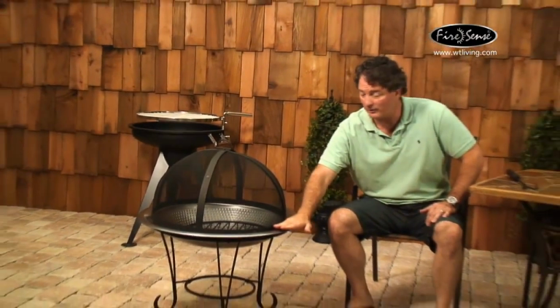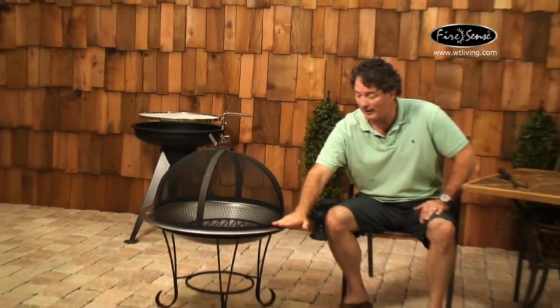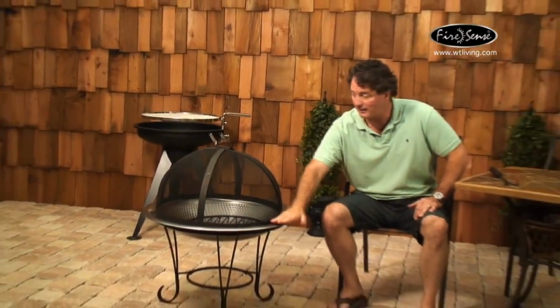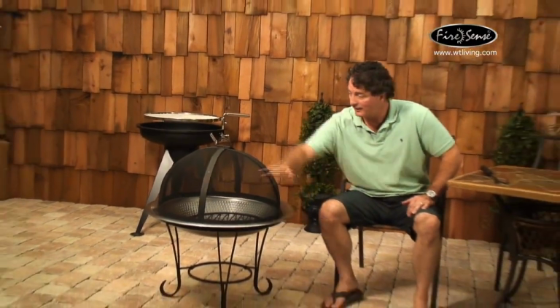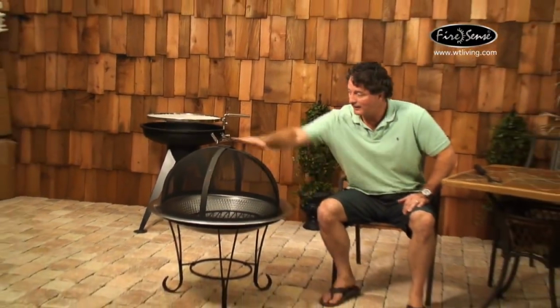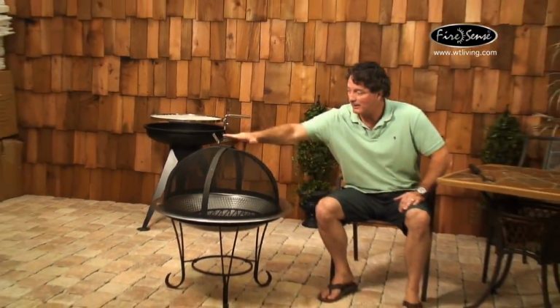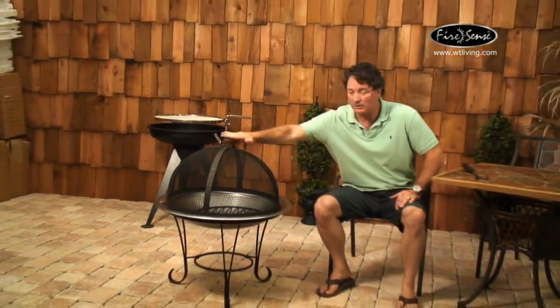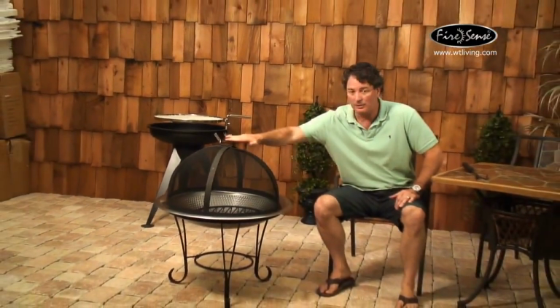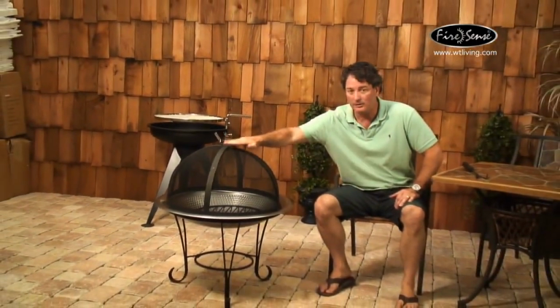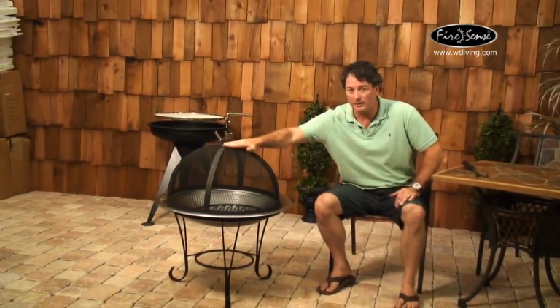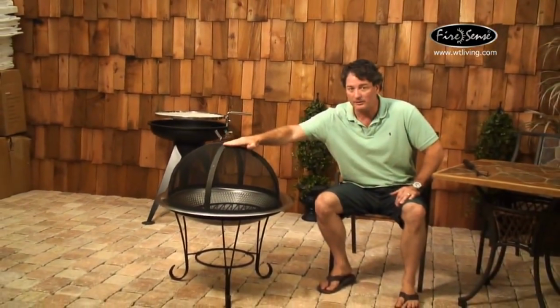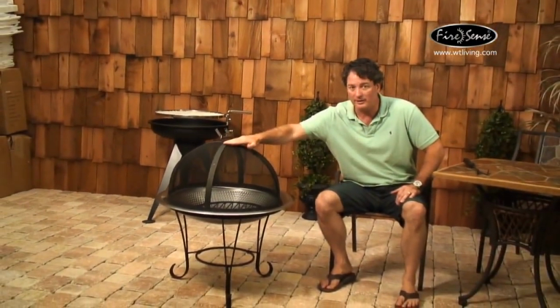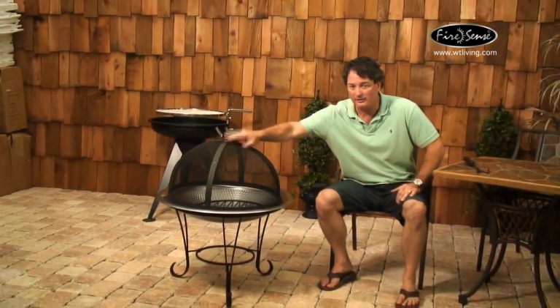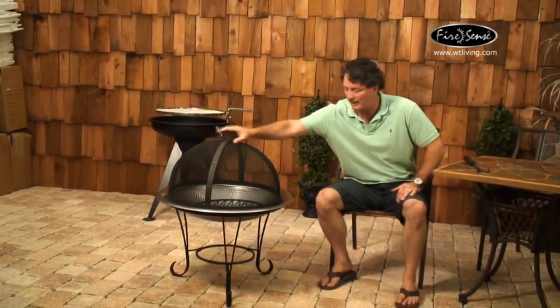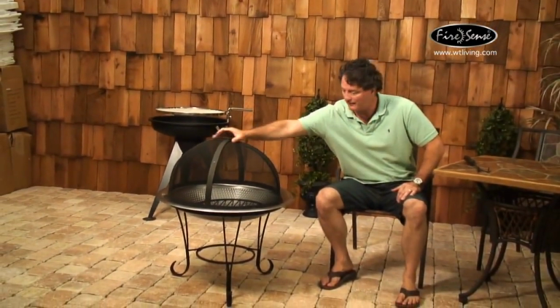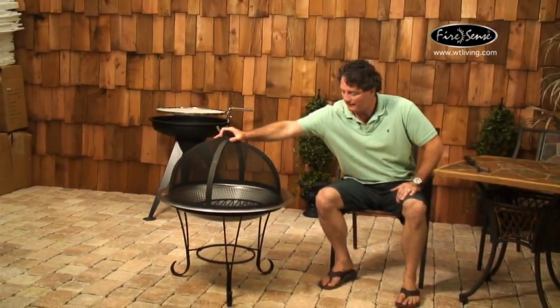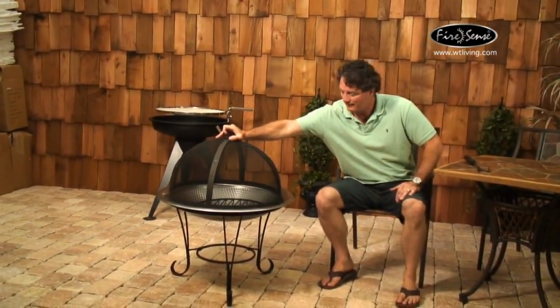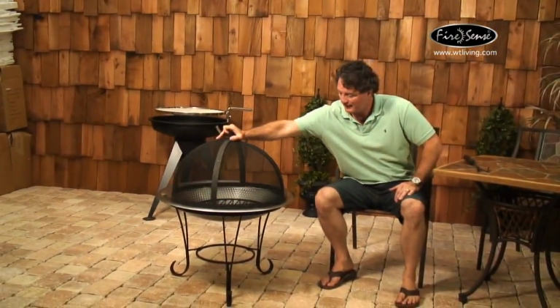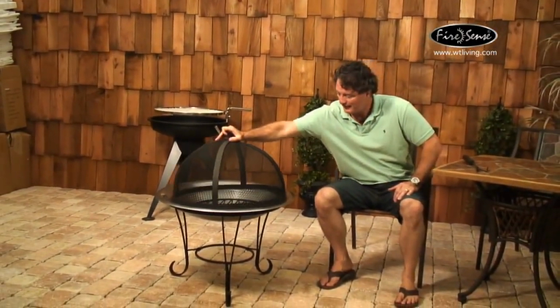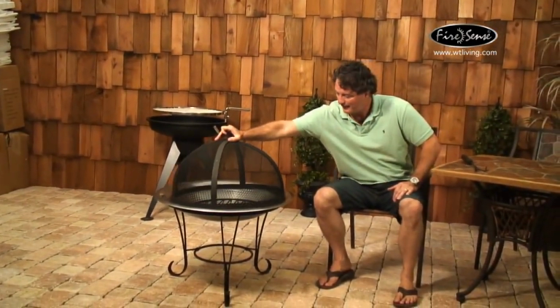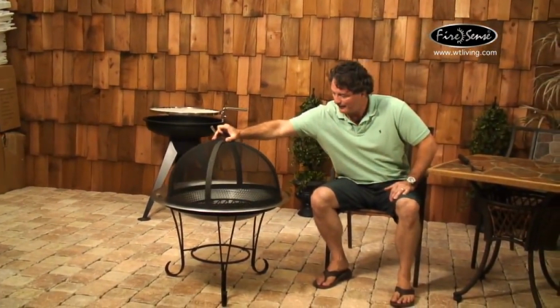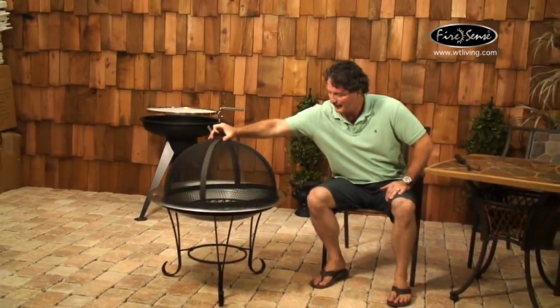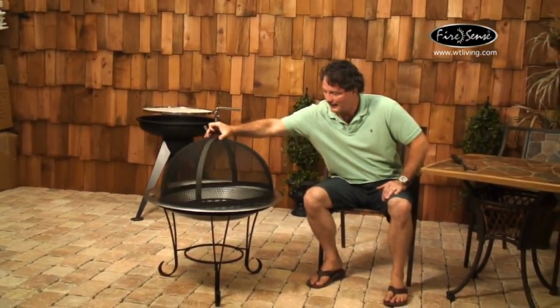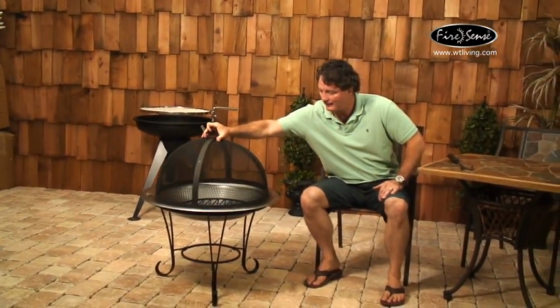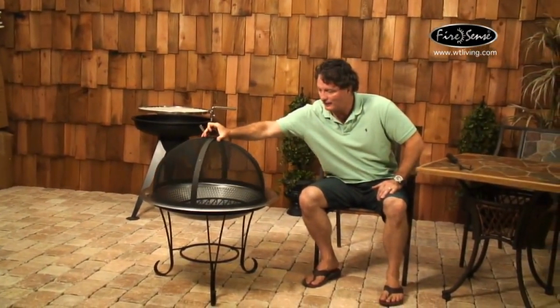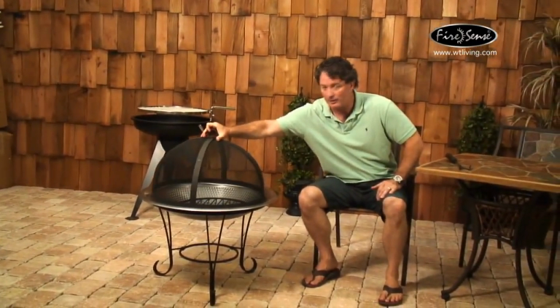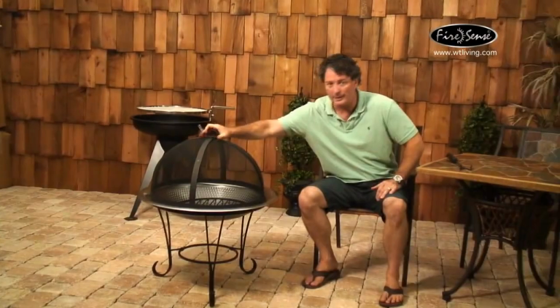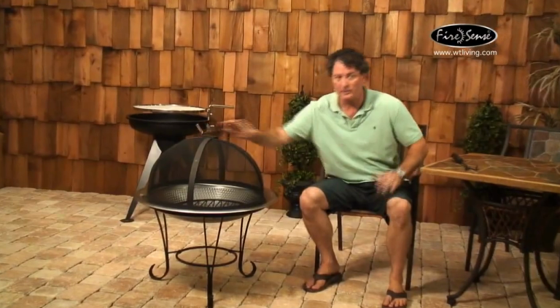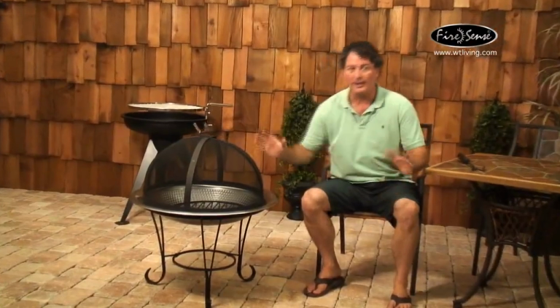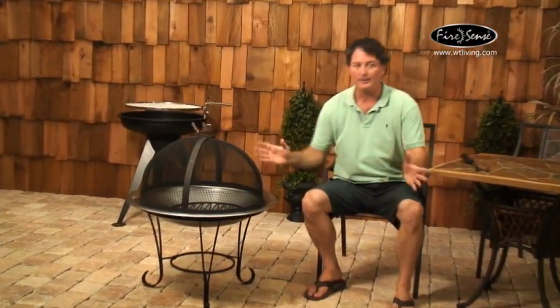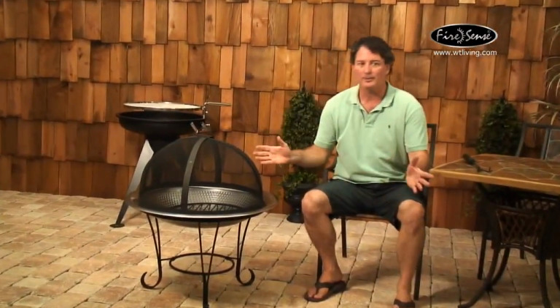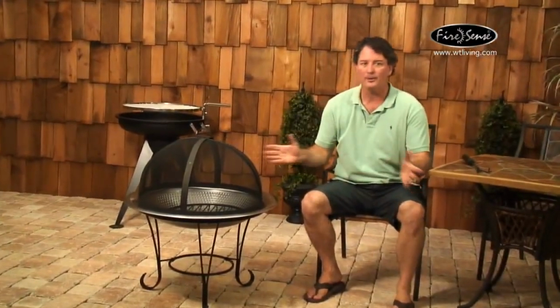This stands about 20 inches to the lower height and about 32 inches to the top. Again, it features a 30-inch diameter bowl.